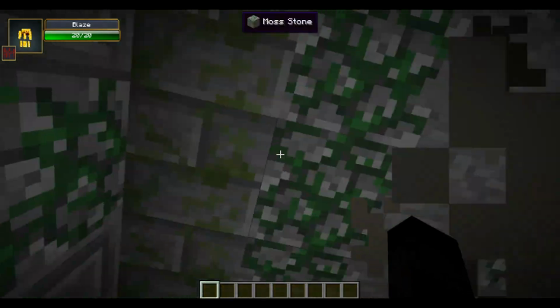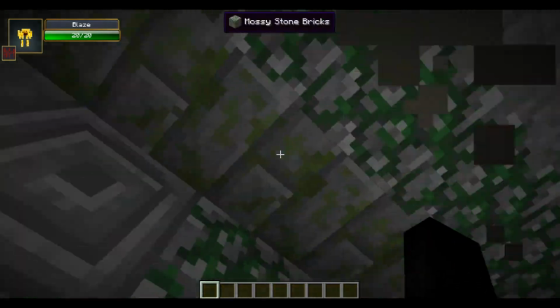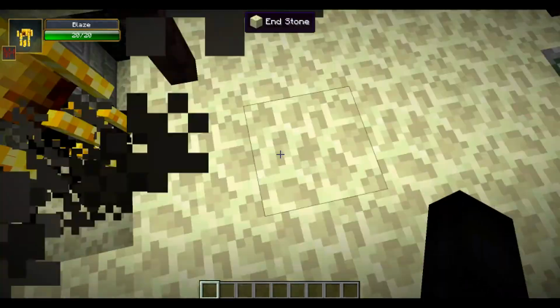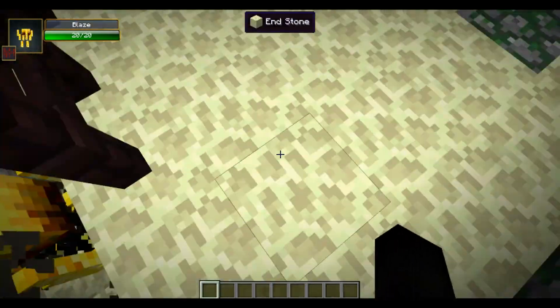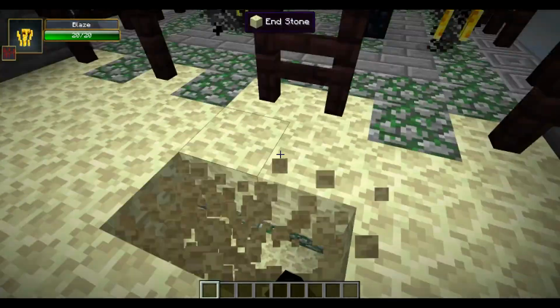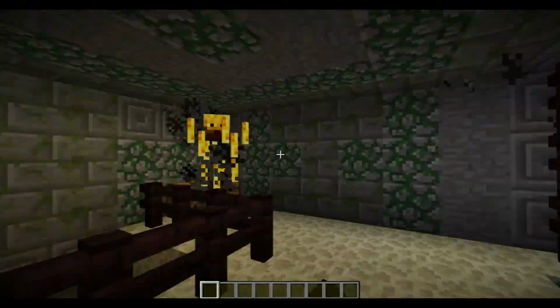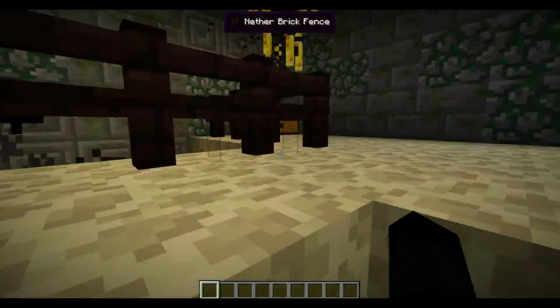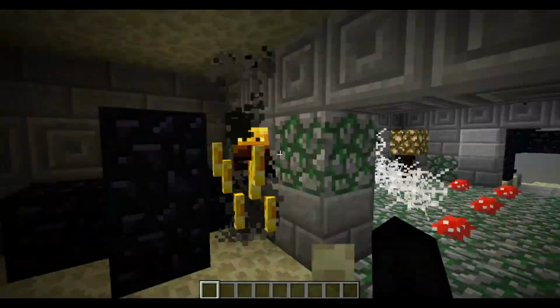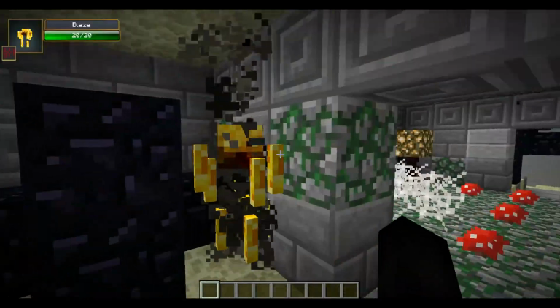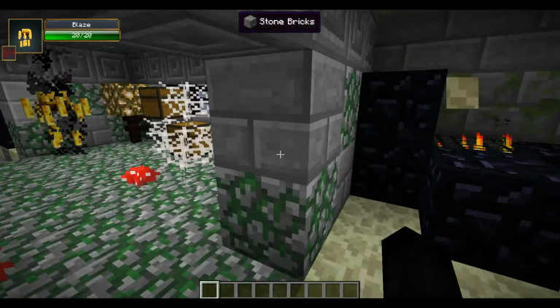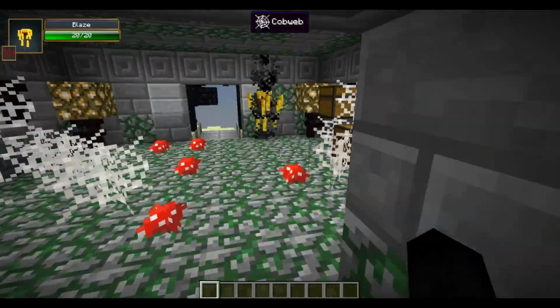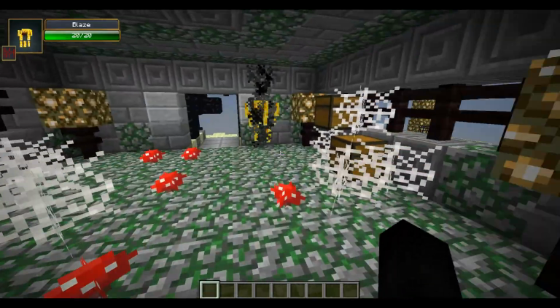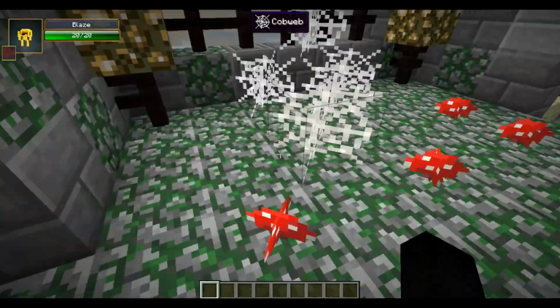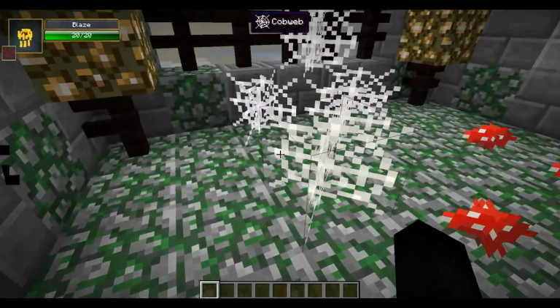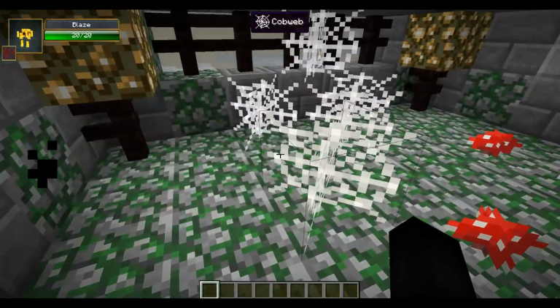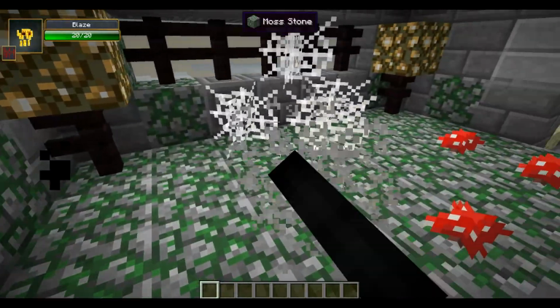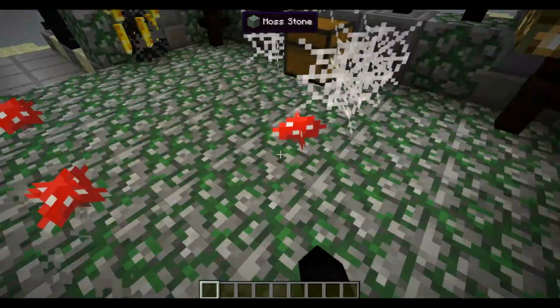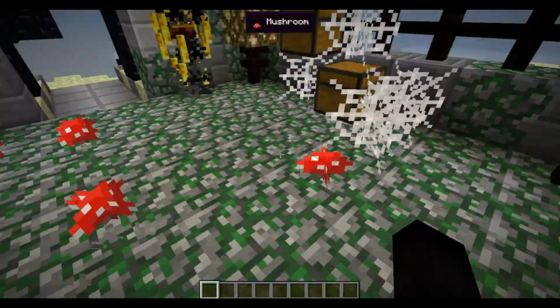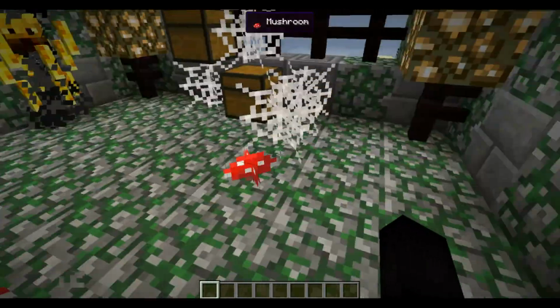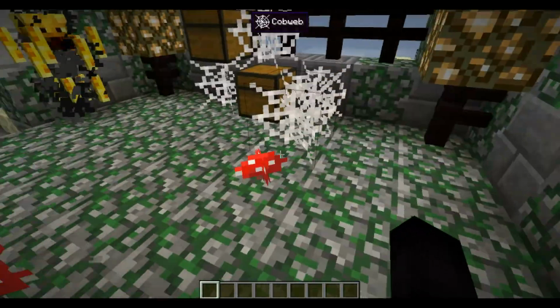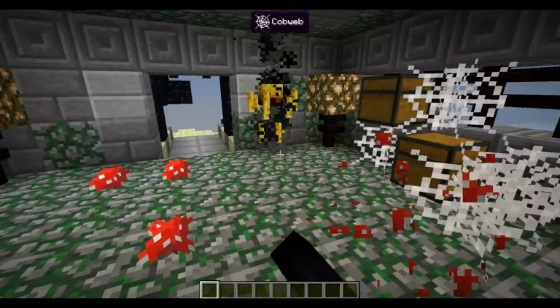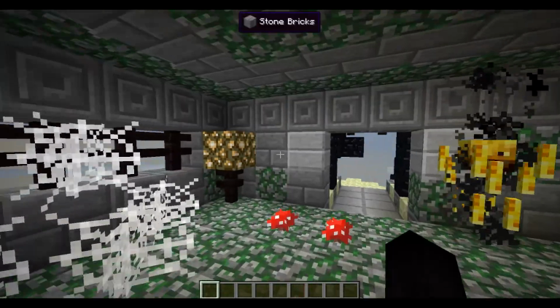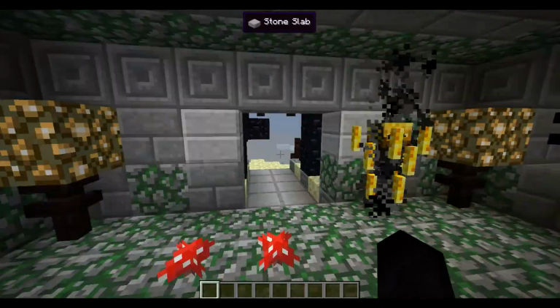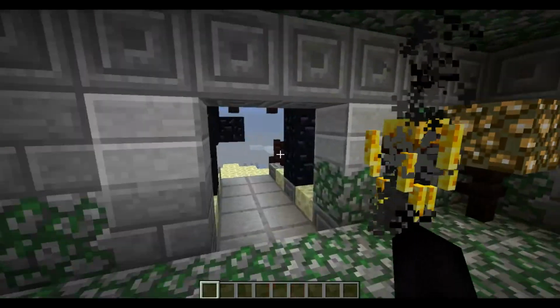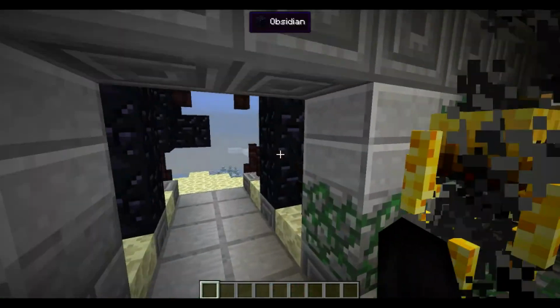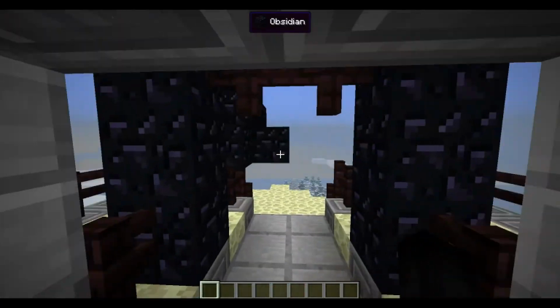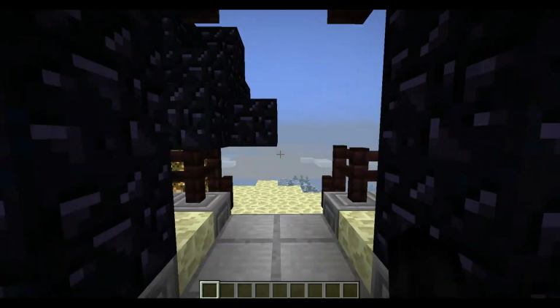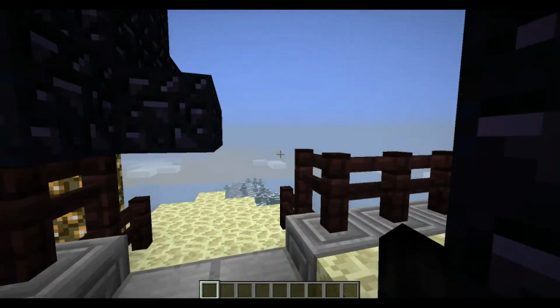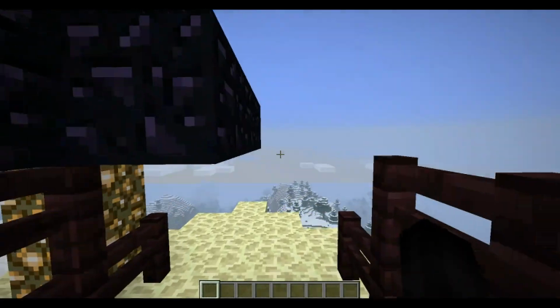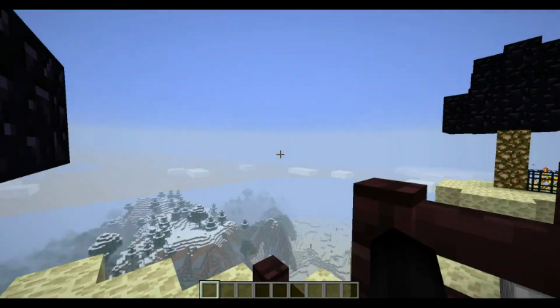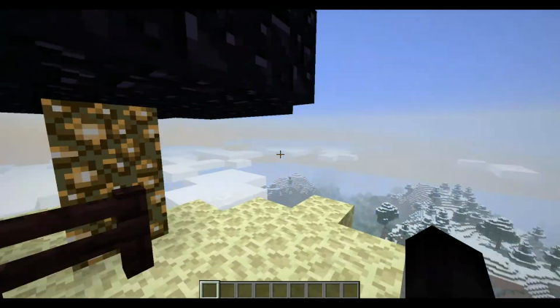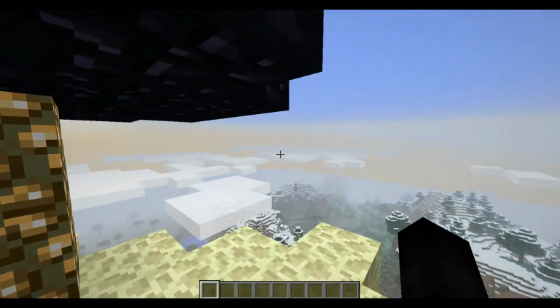You've got all the mossy stone, all the end stone, cobwebs, mushrooms, and a lot more decoration blocks. That's it for this structure.